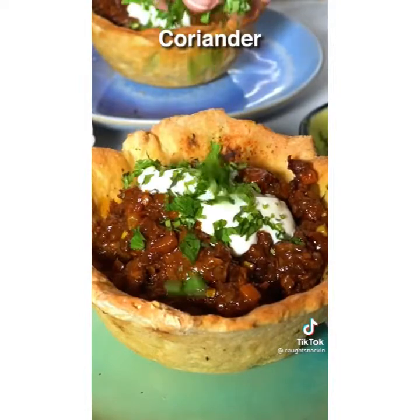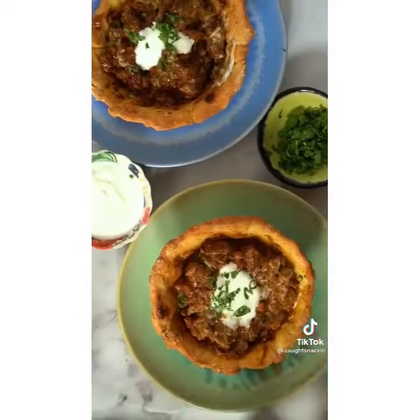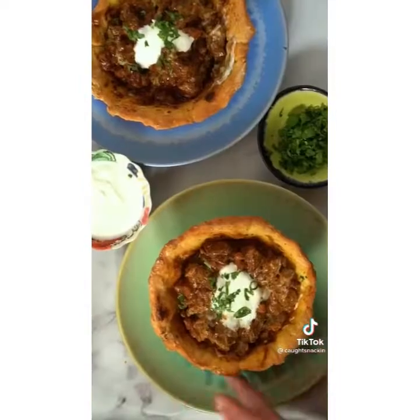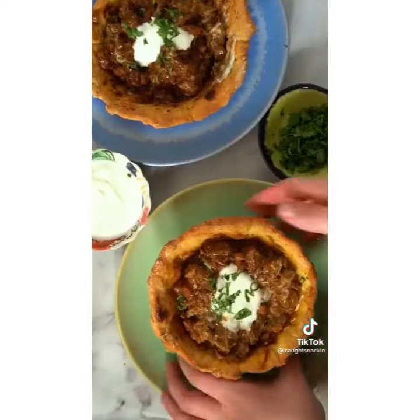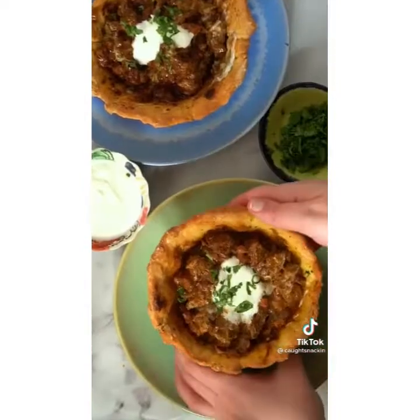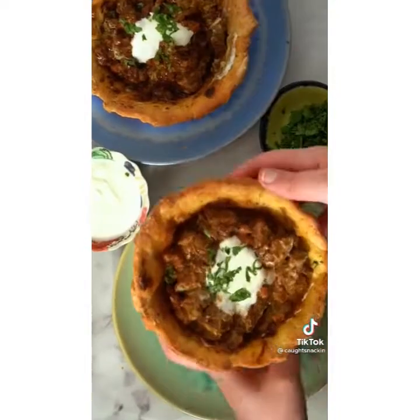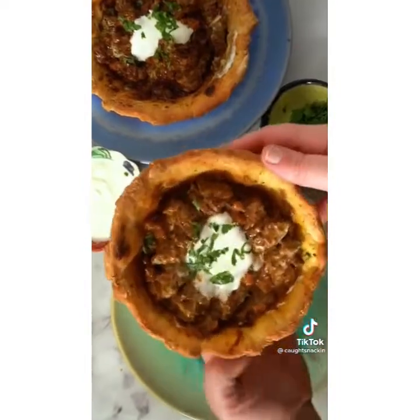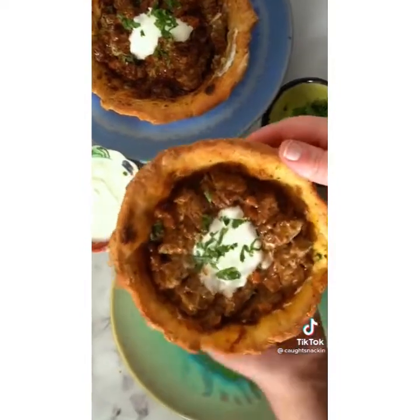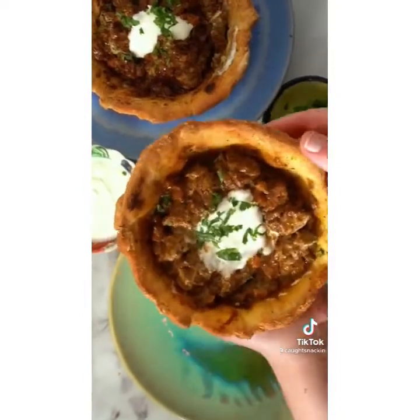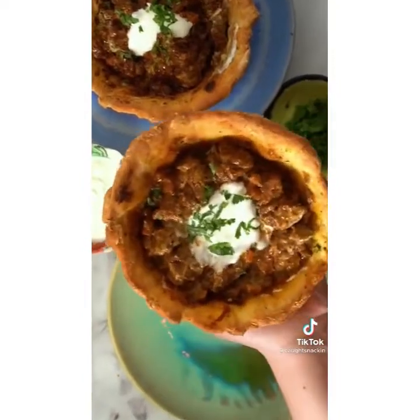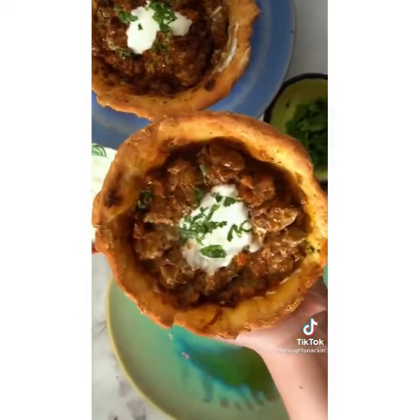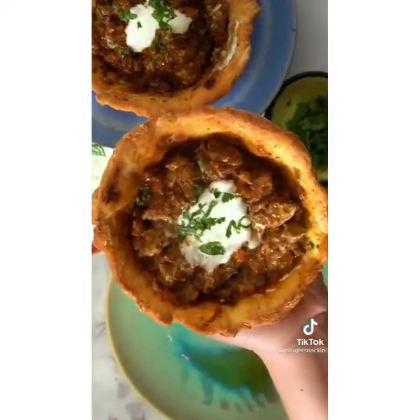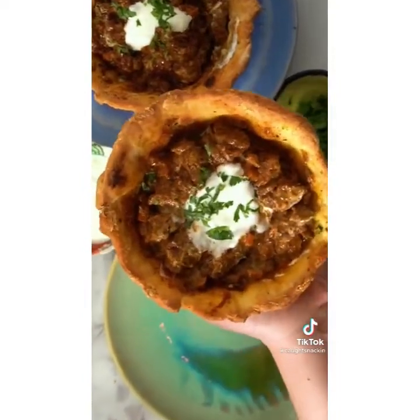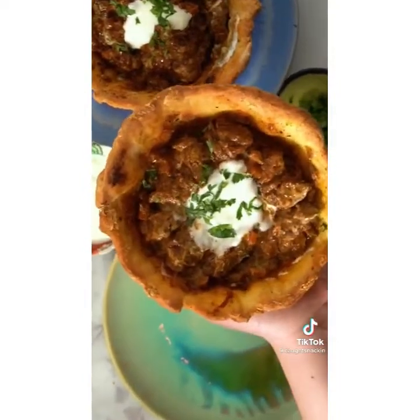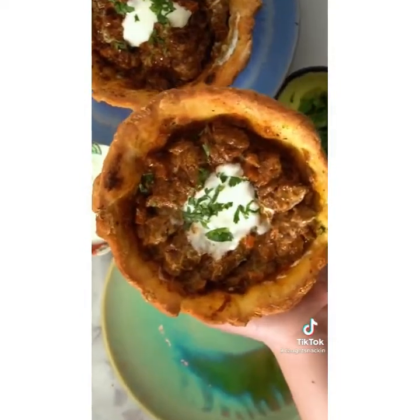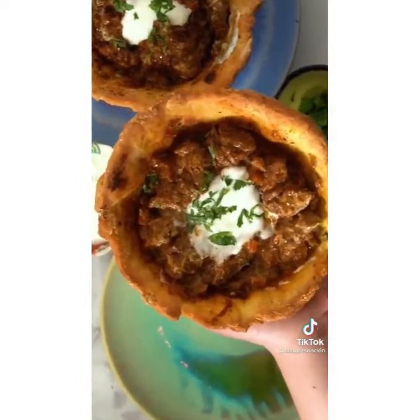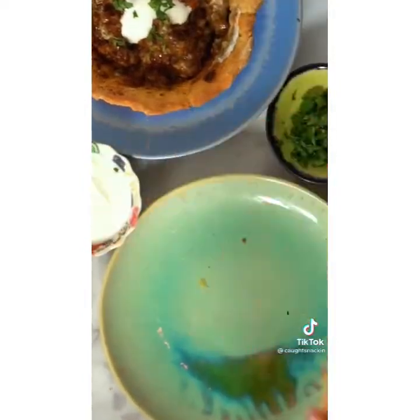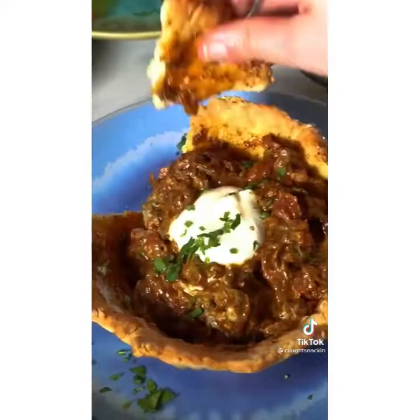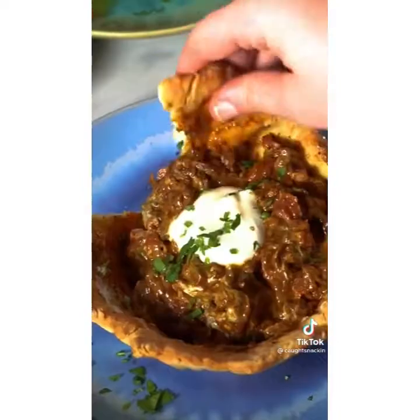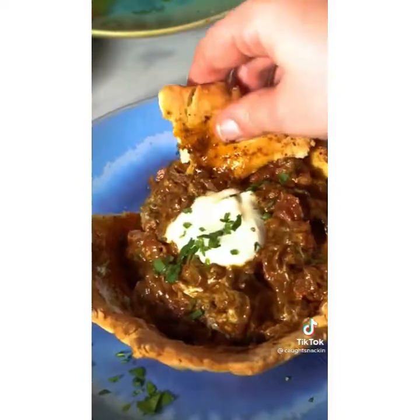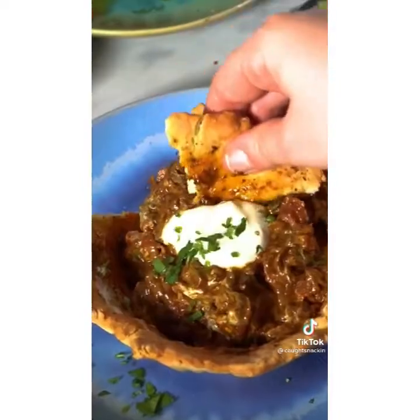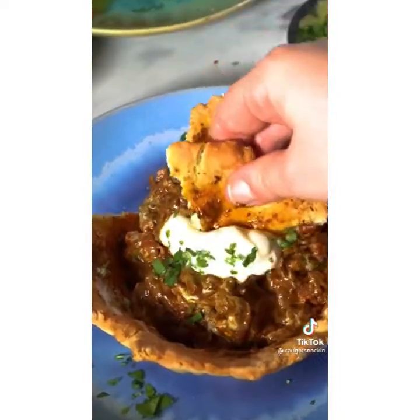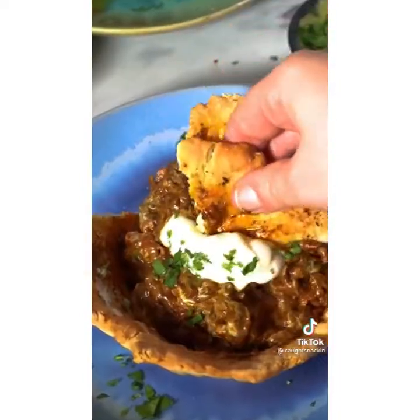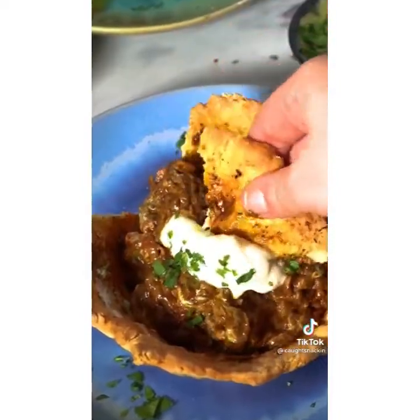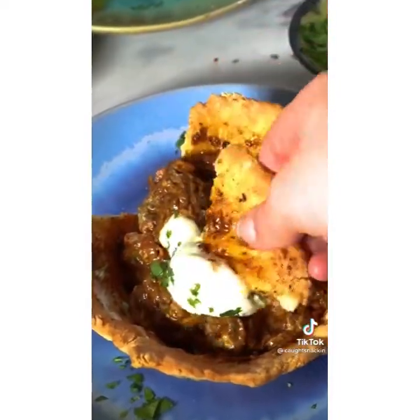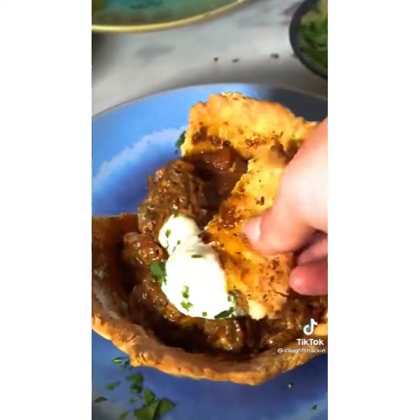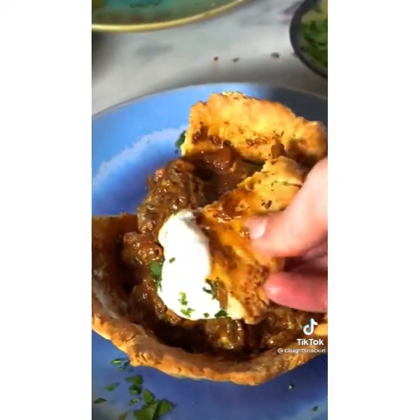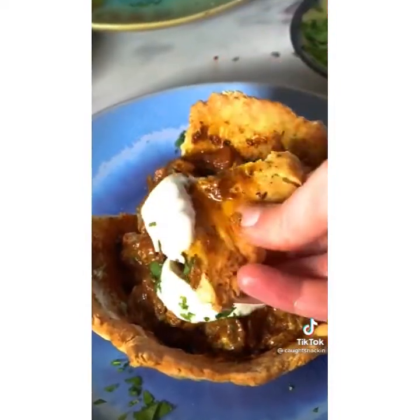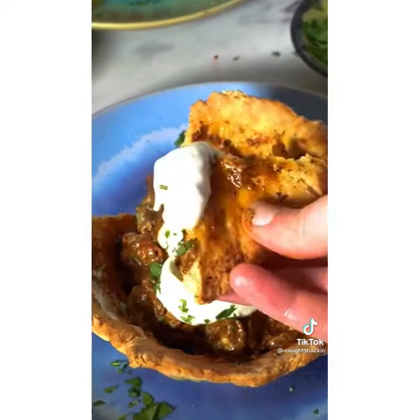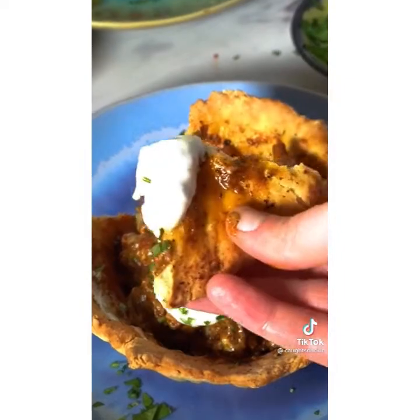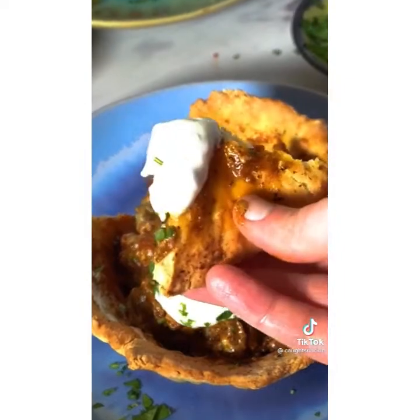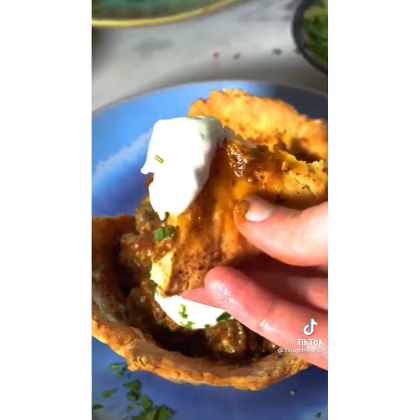You've got that banging lamb full of flavor and sensation, served with a sour cream and parsley dip. Enjoy.